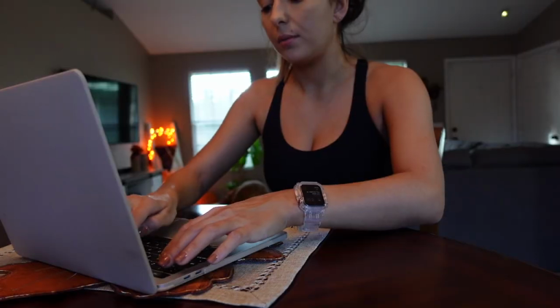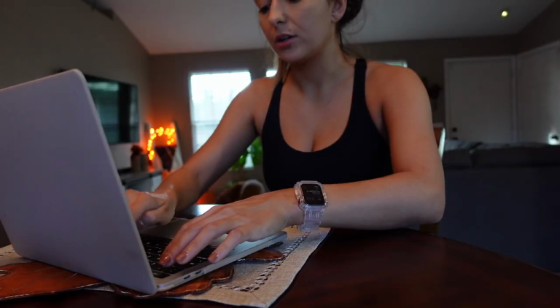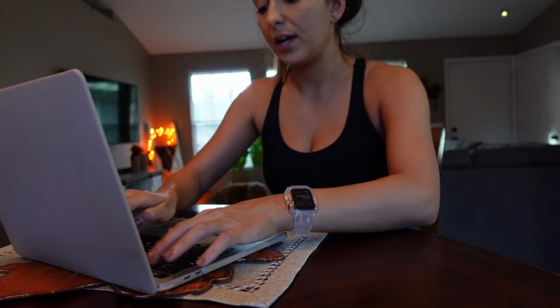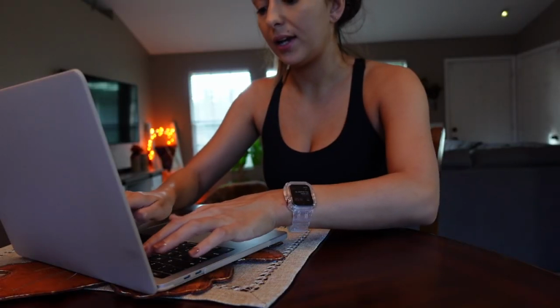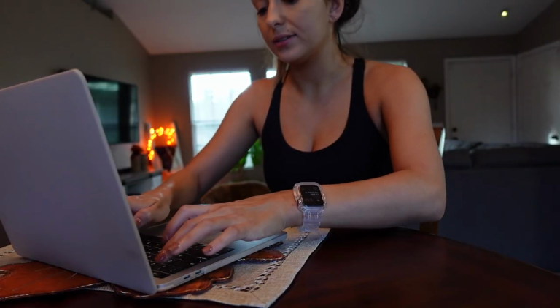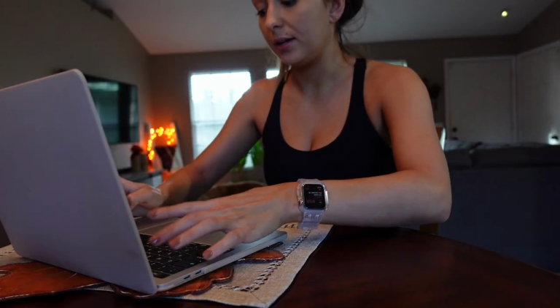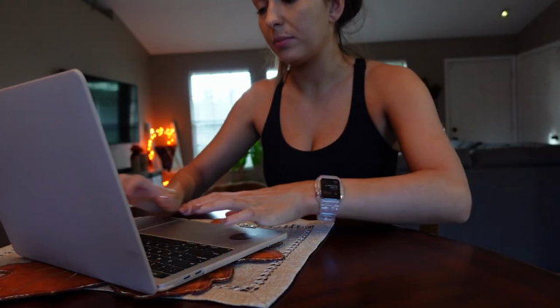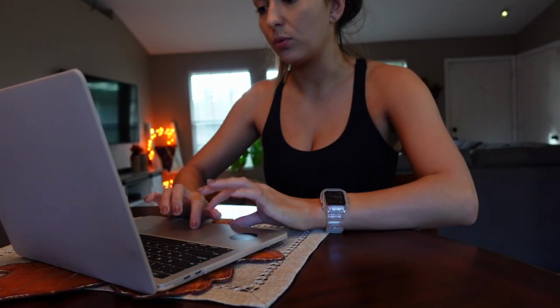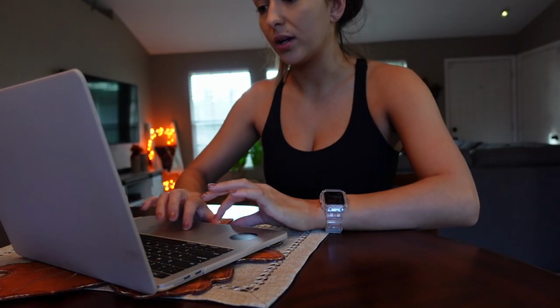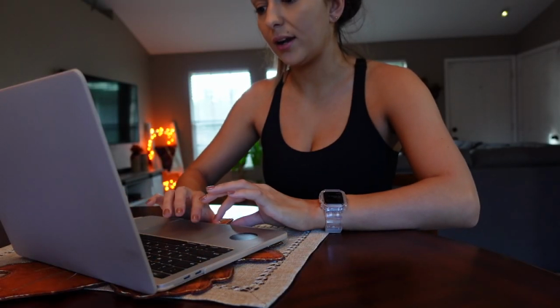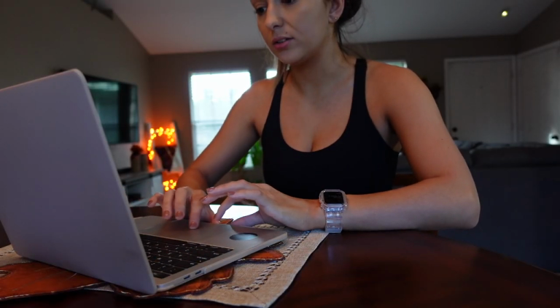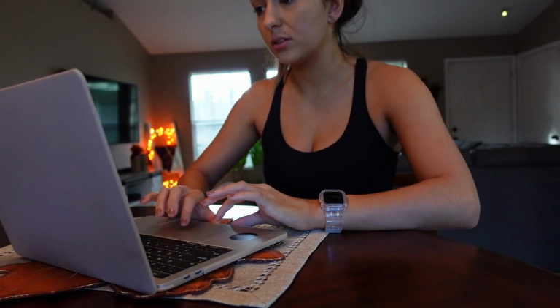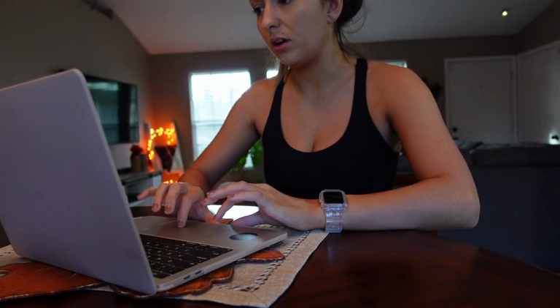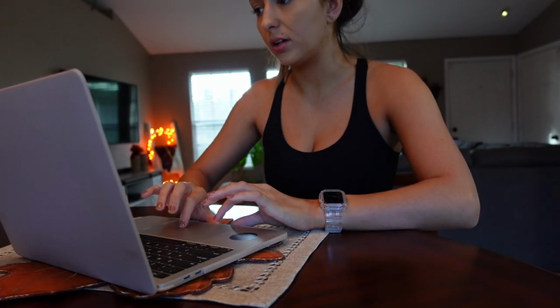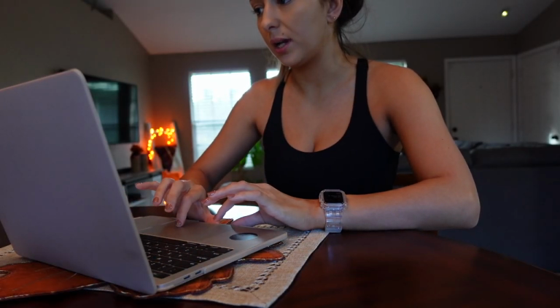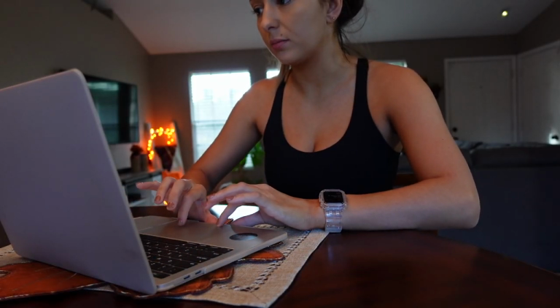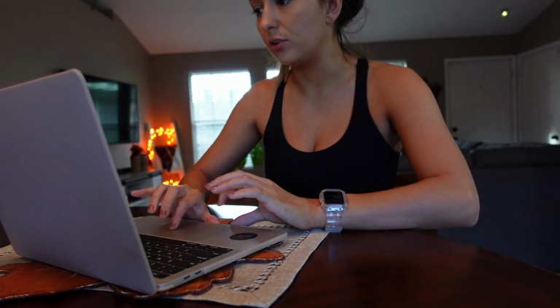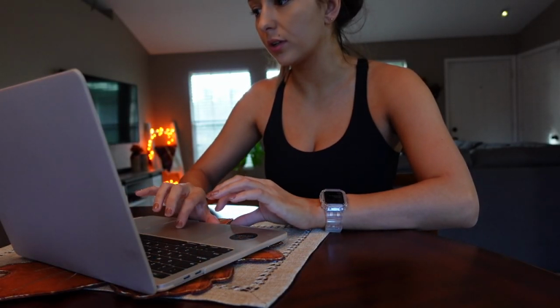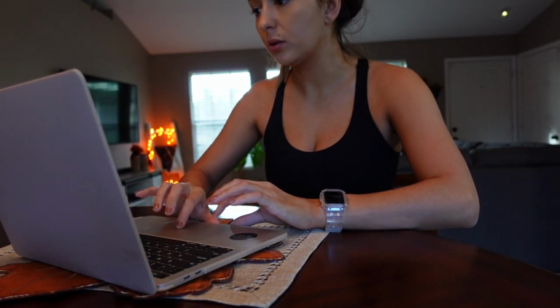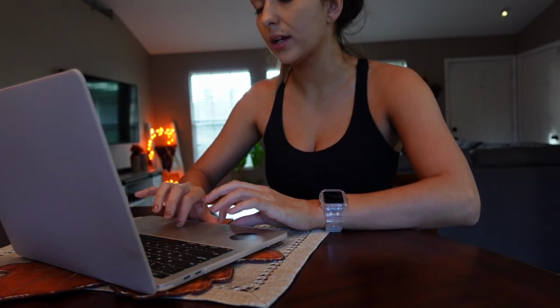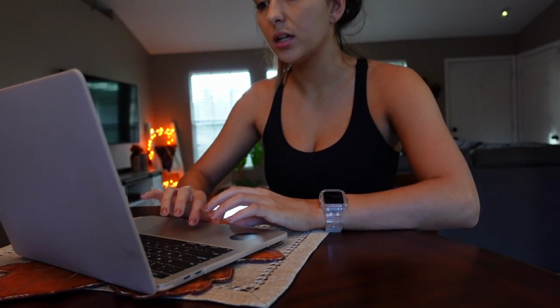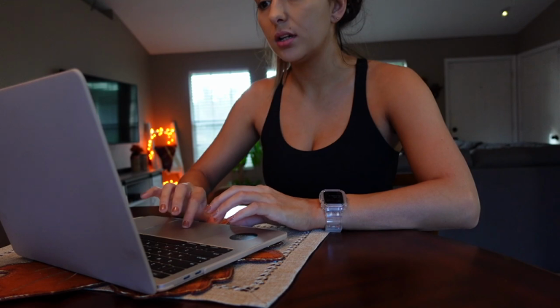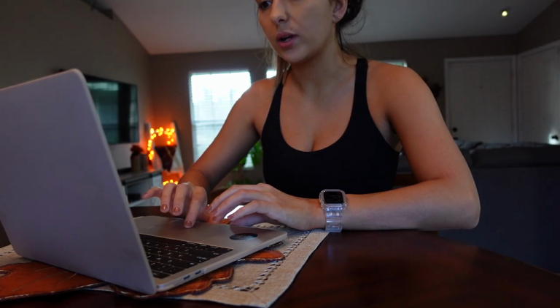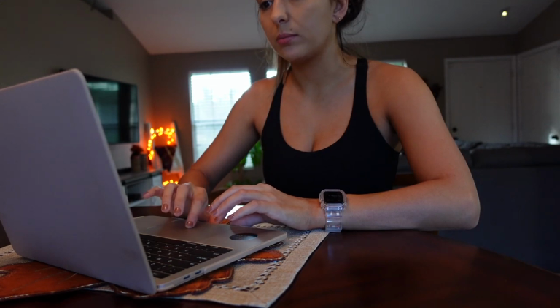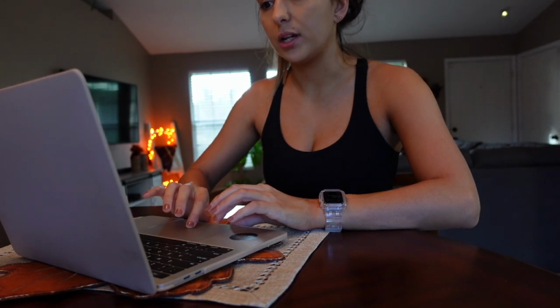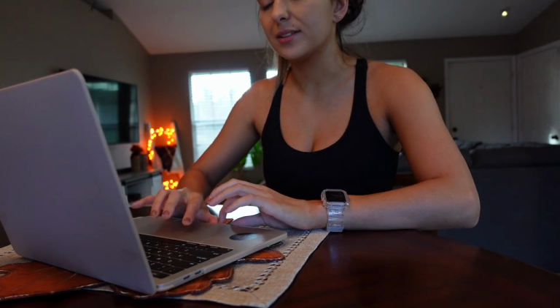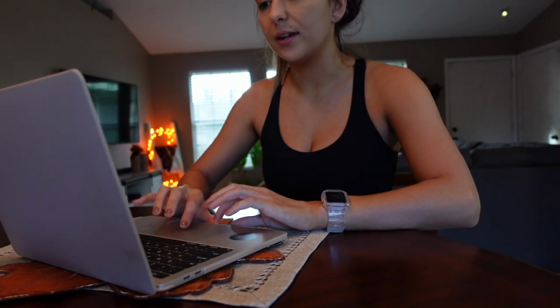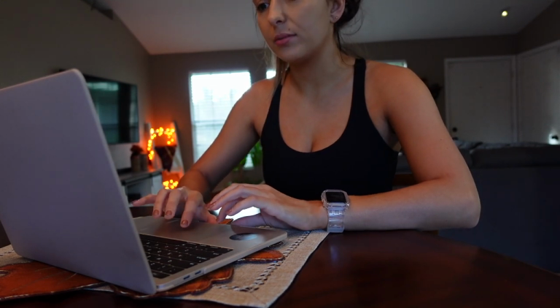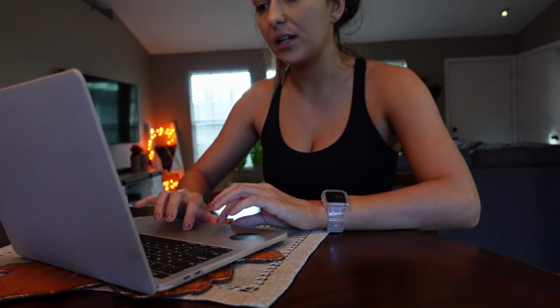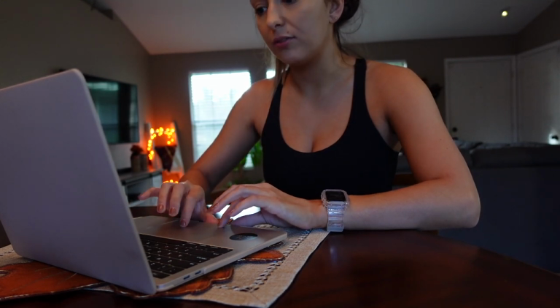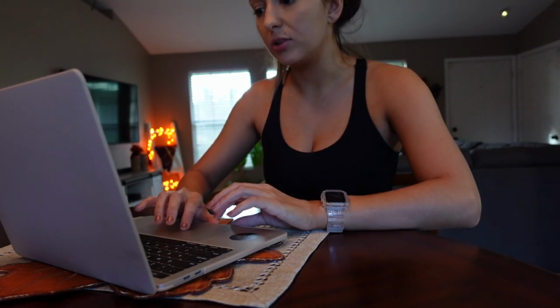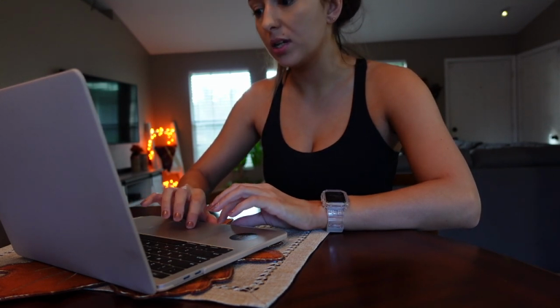I'm gonna go ahead and type my workout on my computer really quick so I can bring it outside with me and have music.